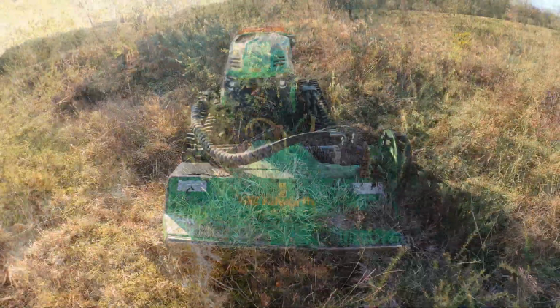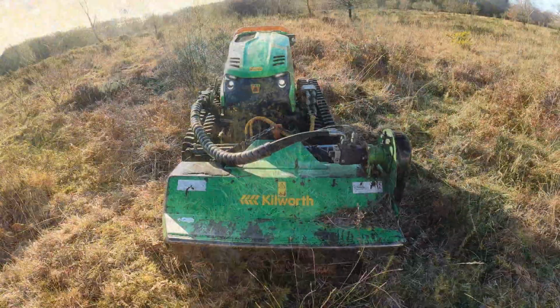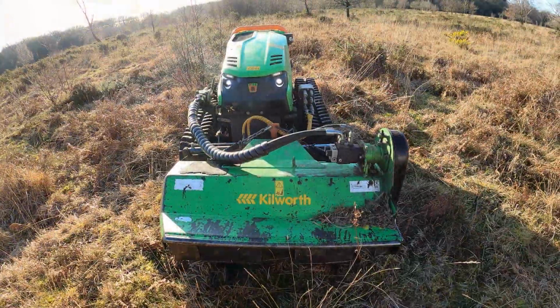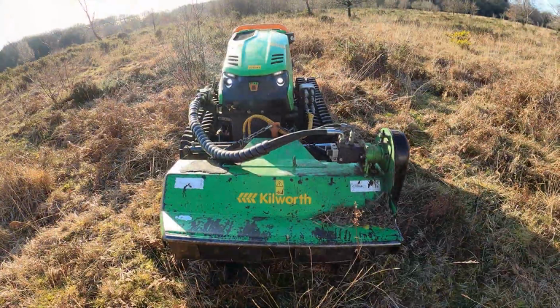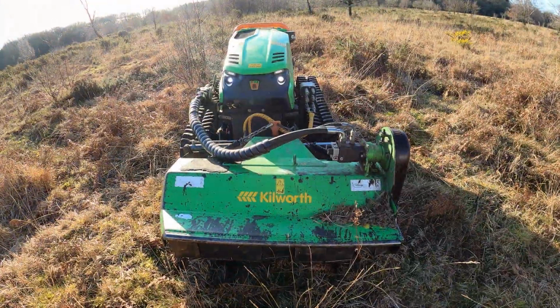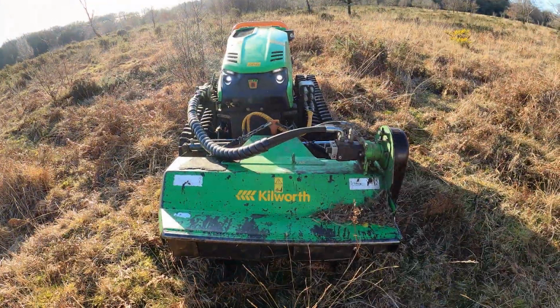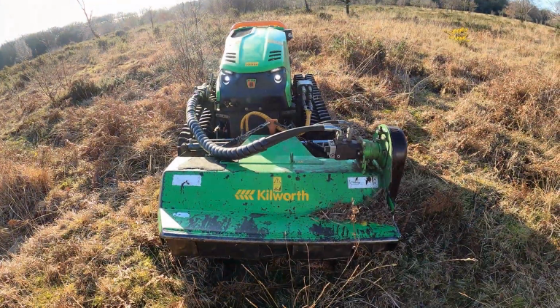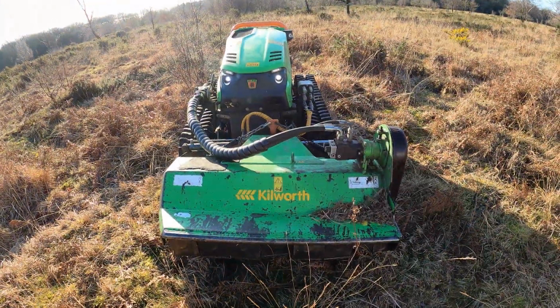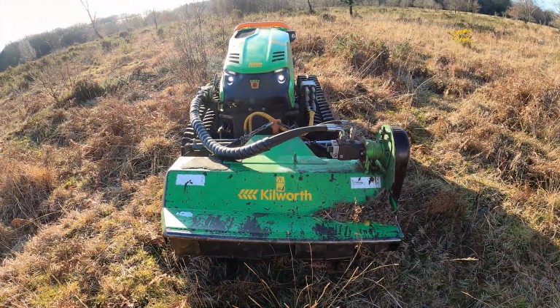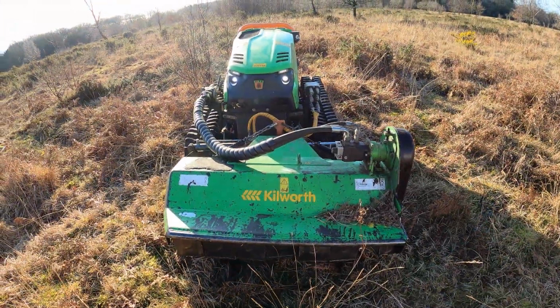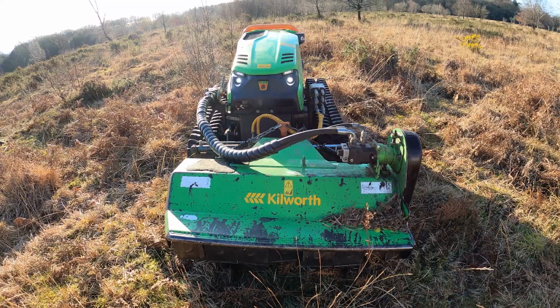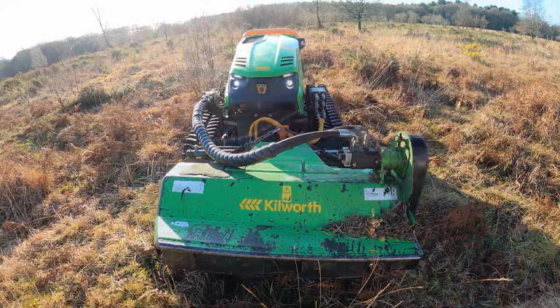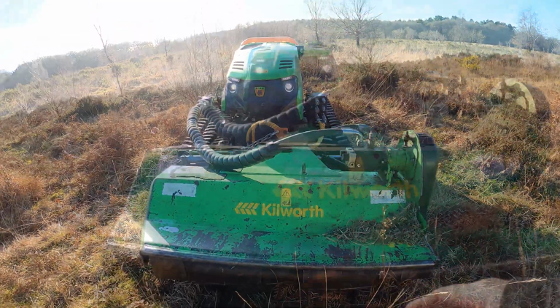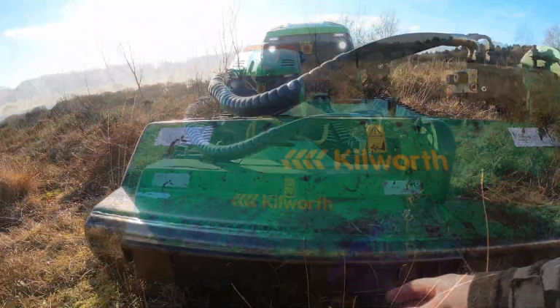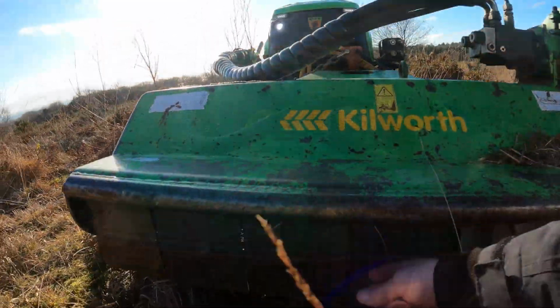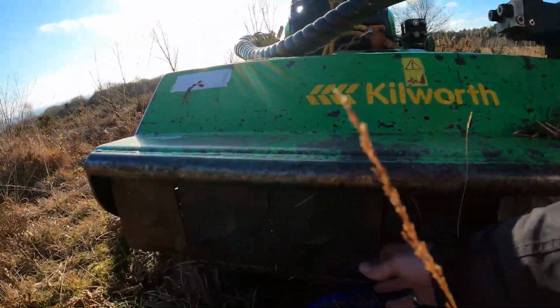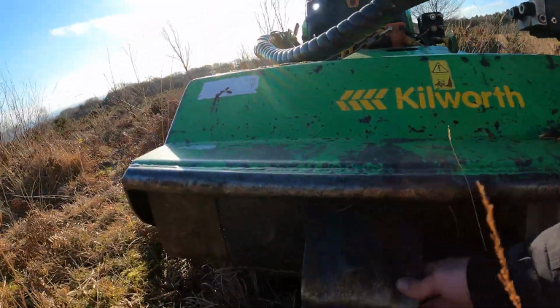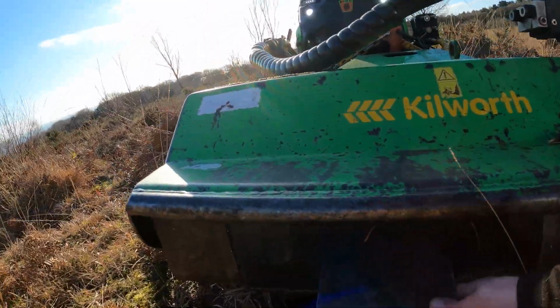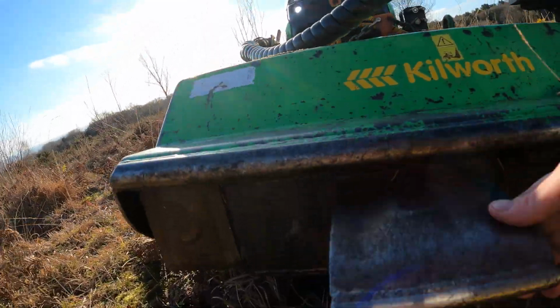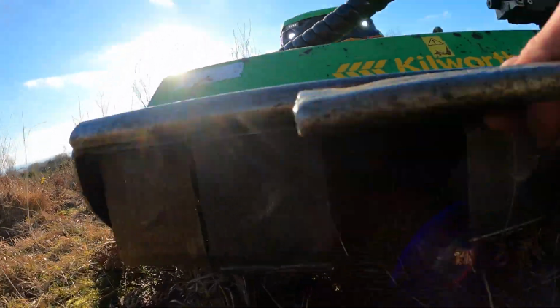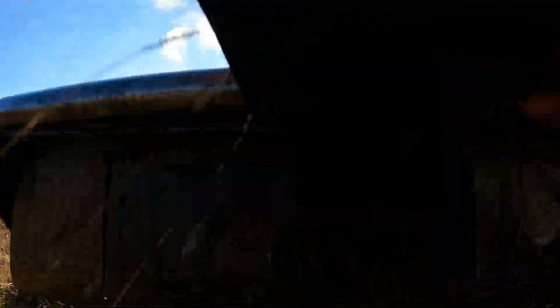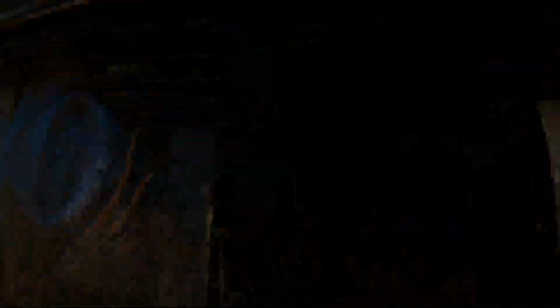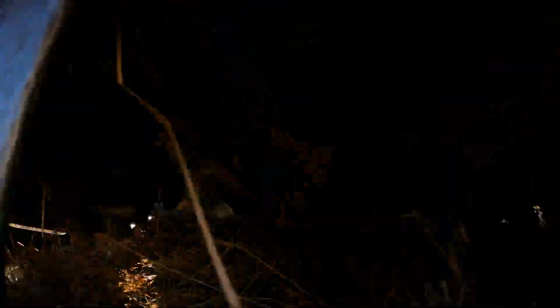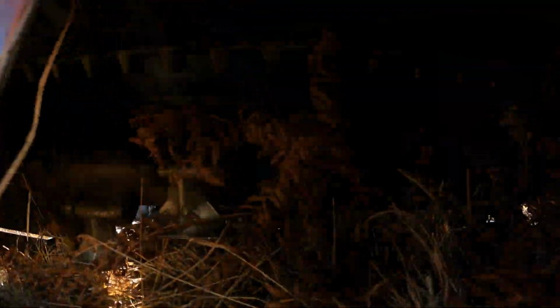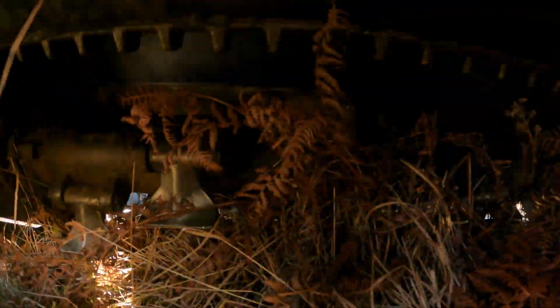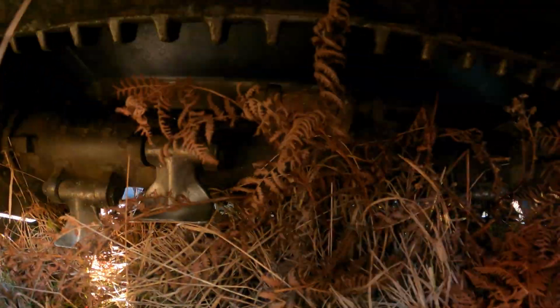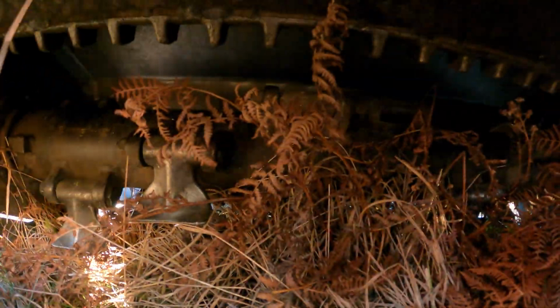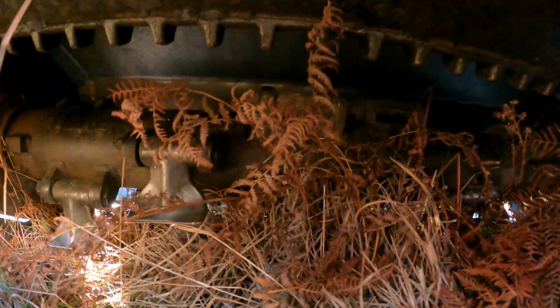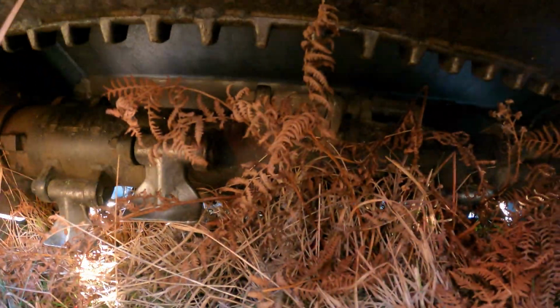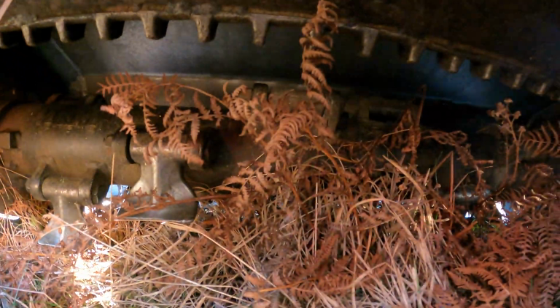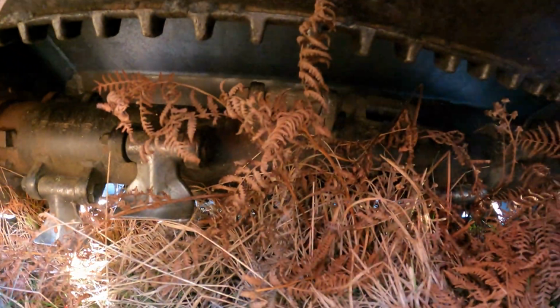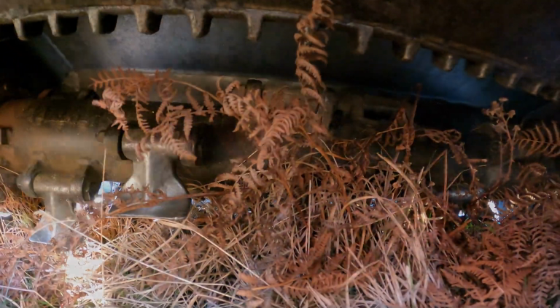It's a forward-mounted flail fitted with hammer flails.